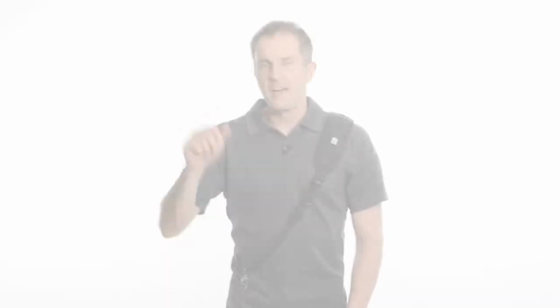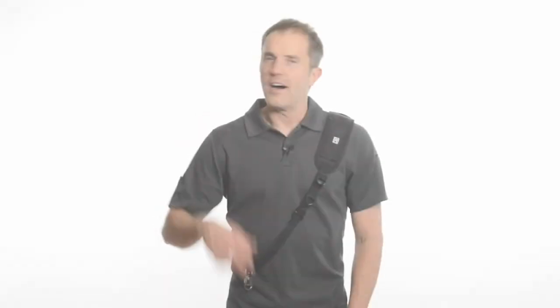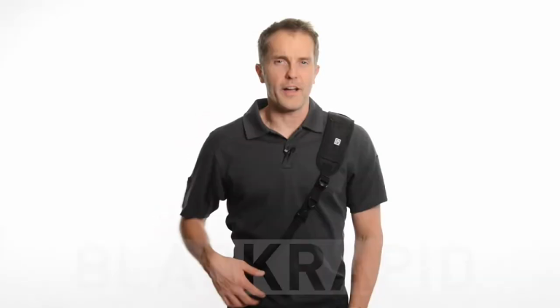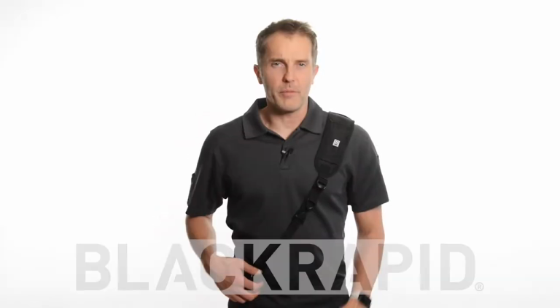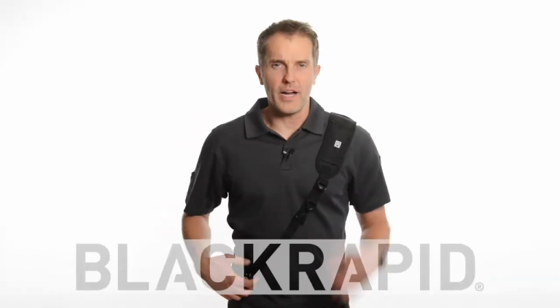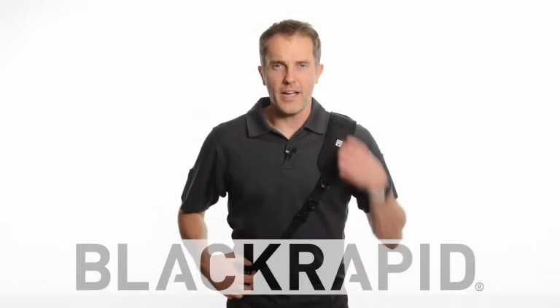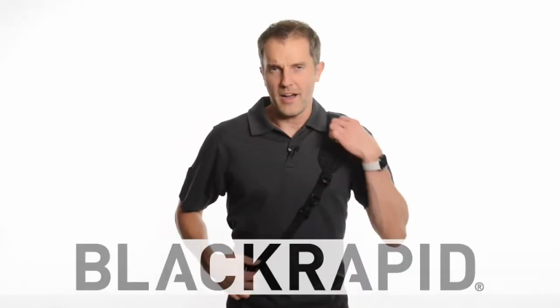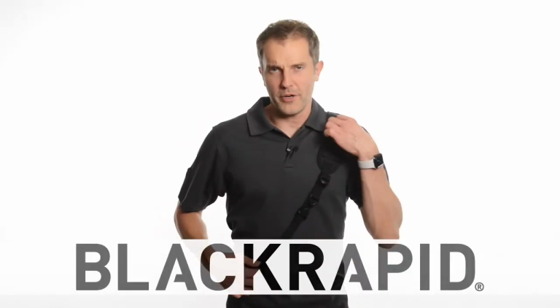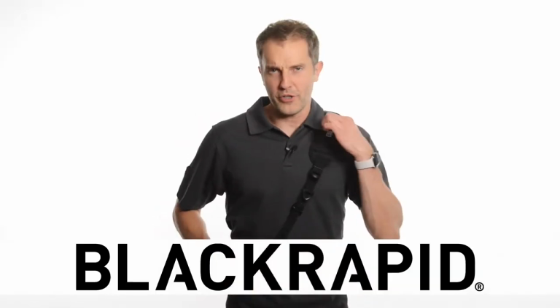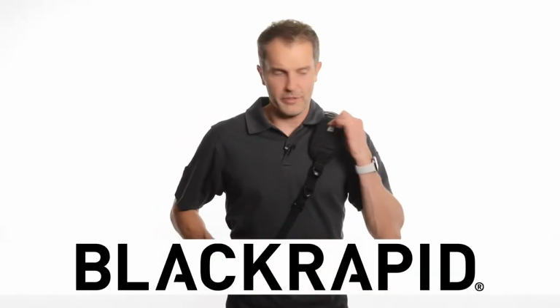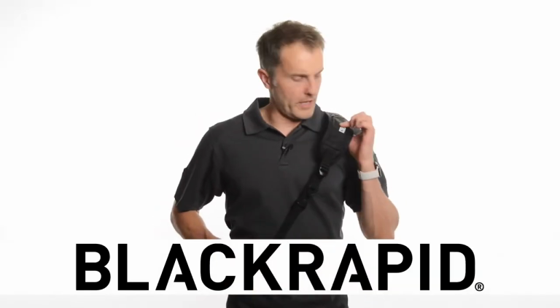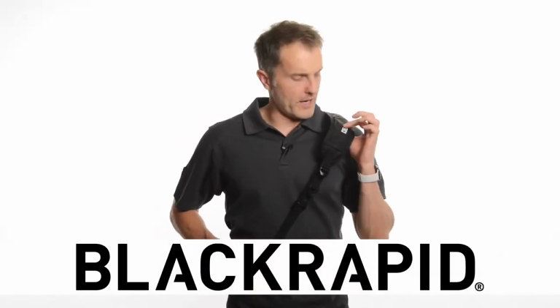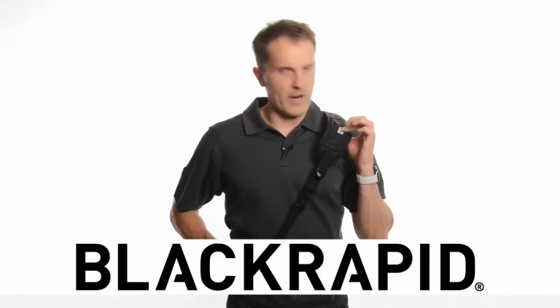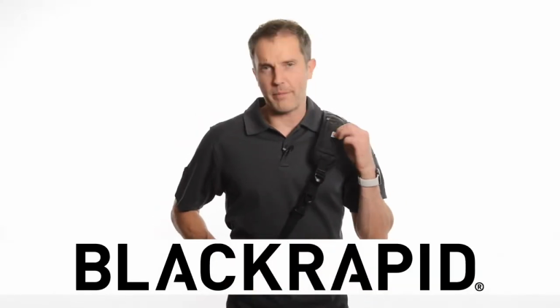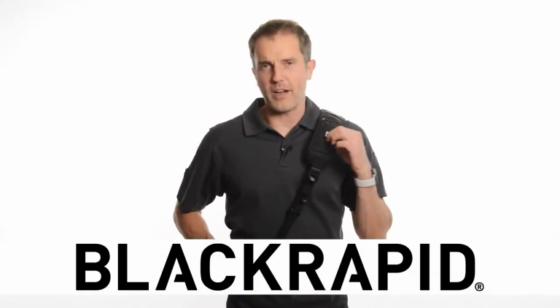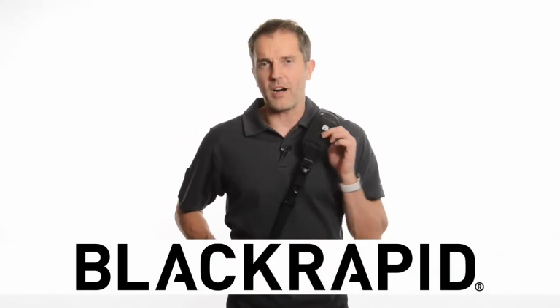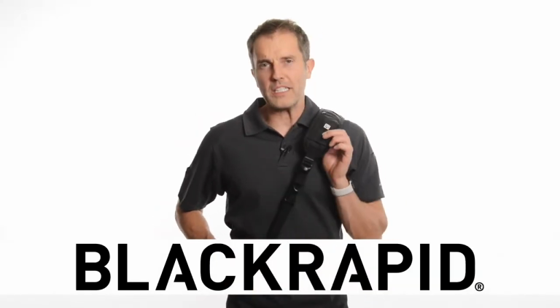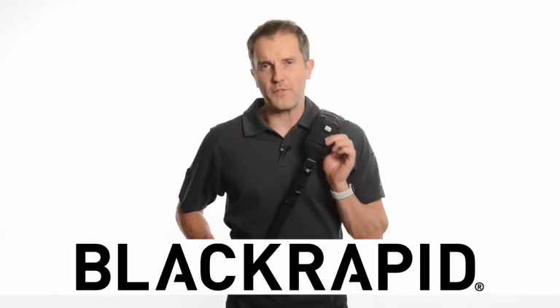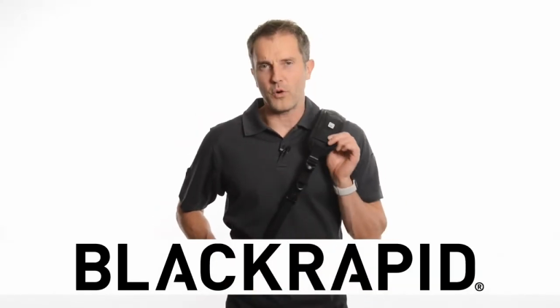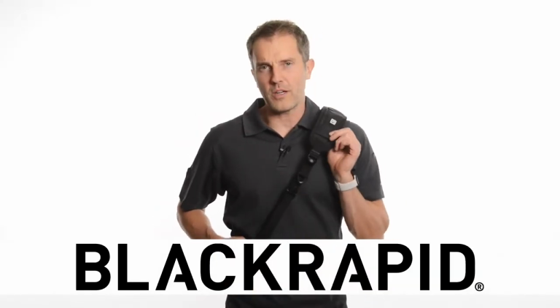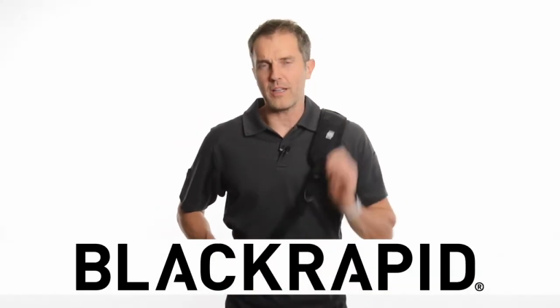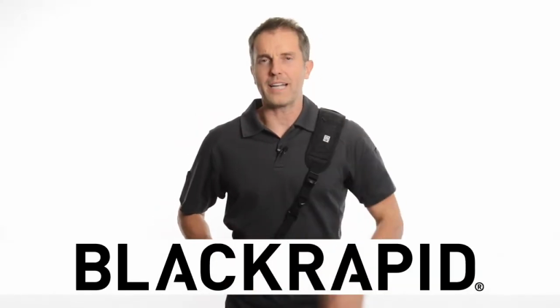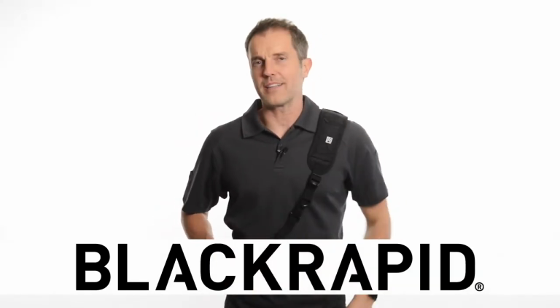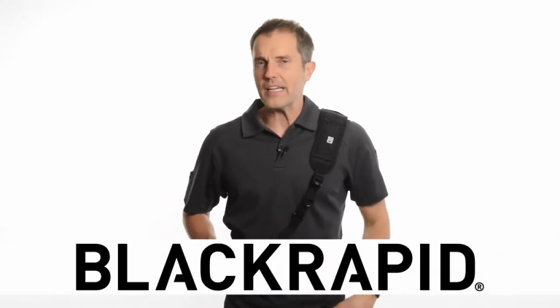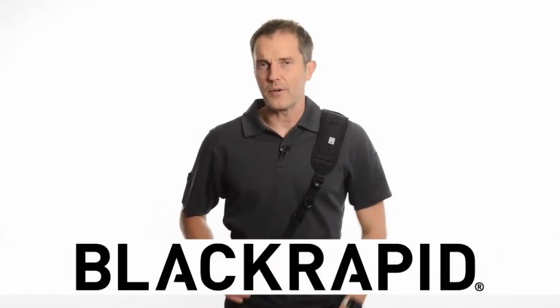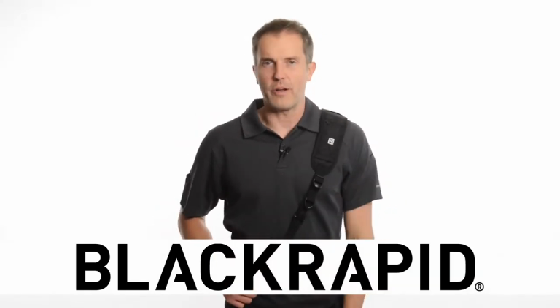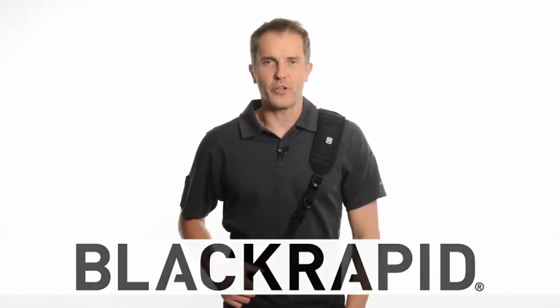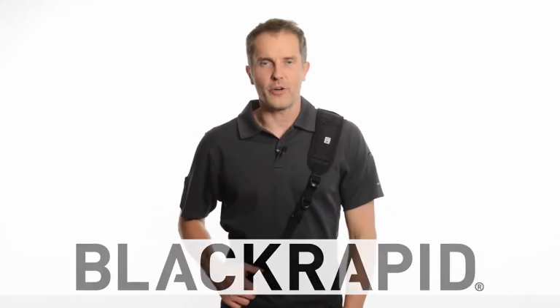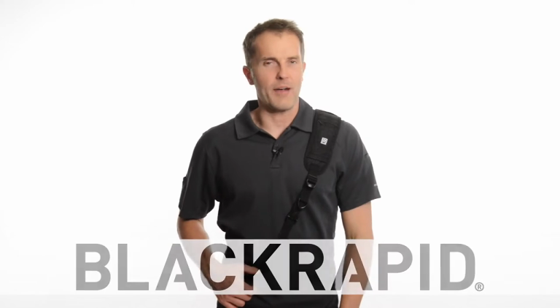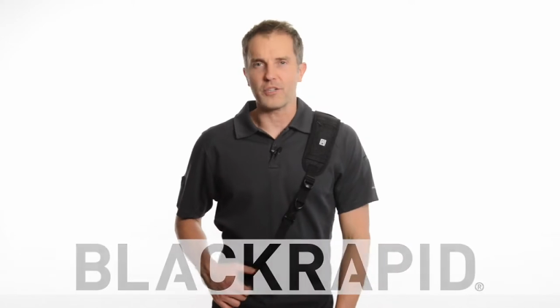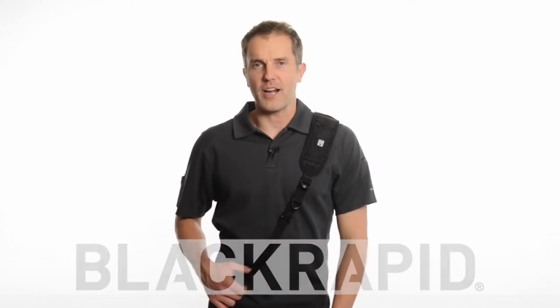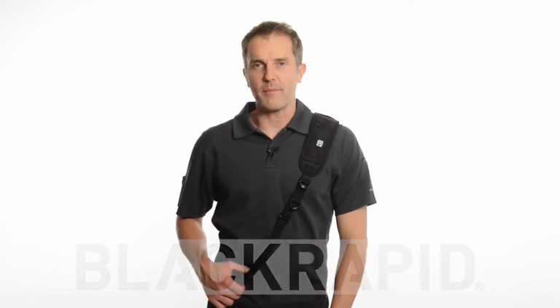Hi, I'm Bri. I want to show you the BlackRapid RS4 Classic Retro Camera Strap.